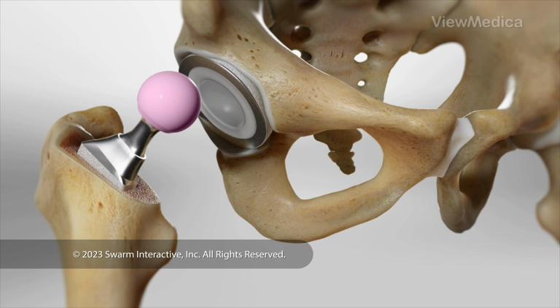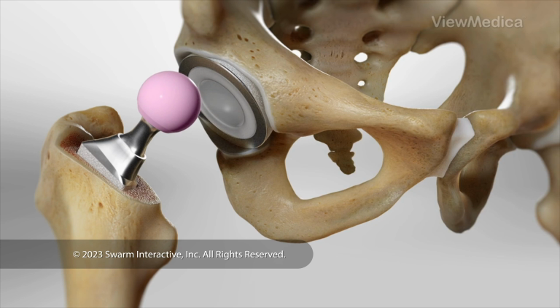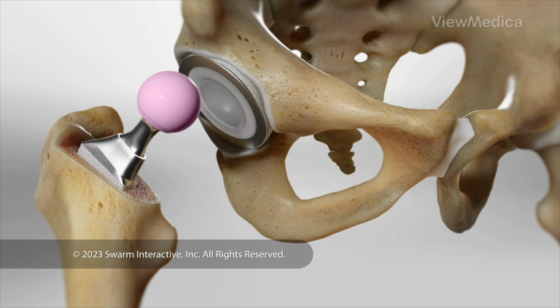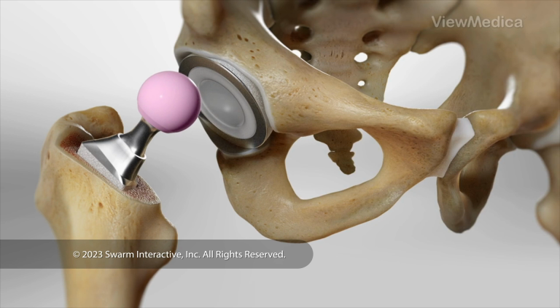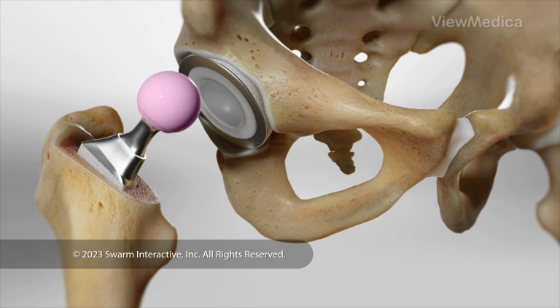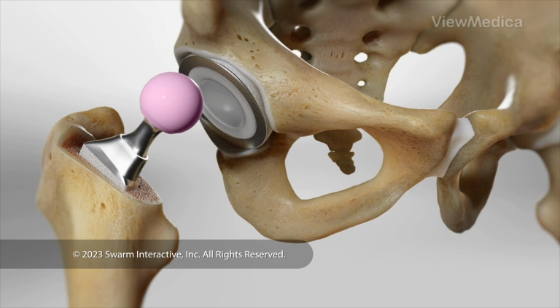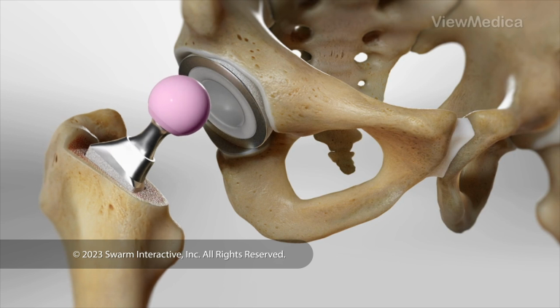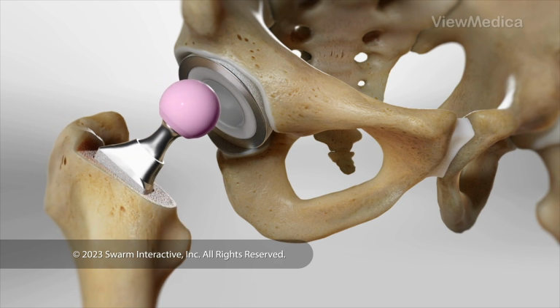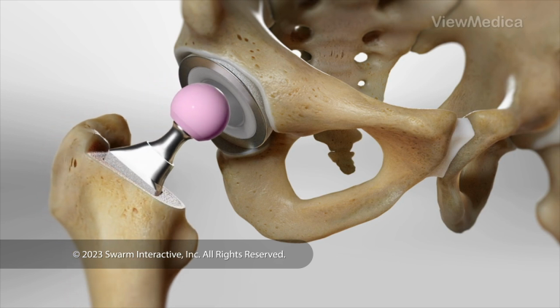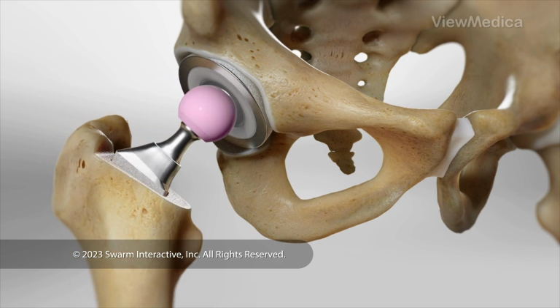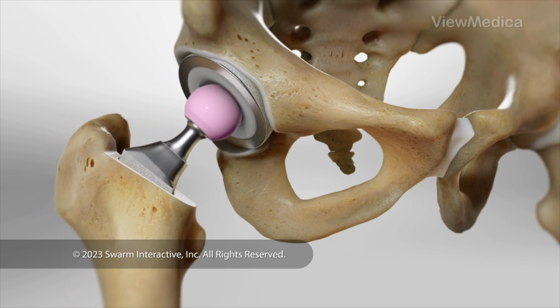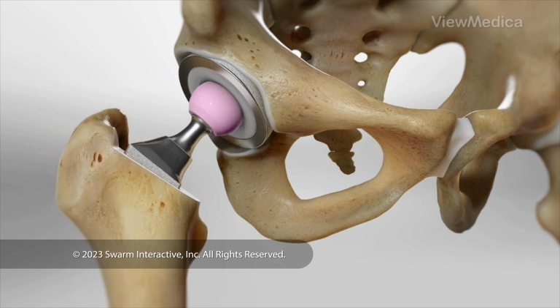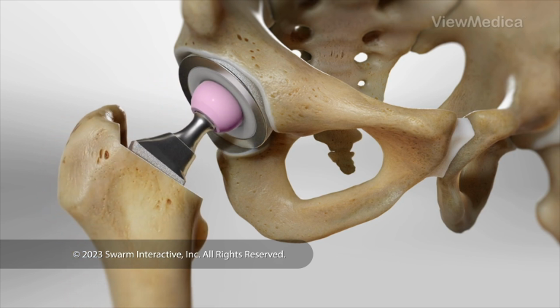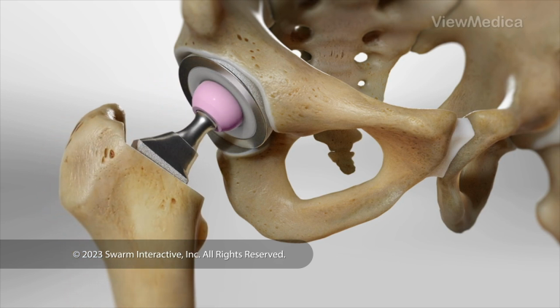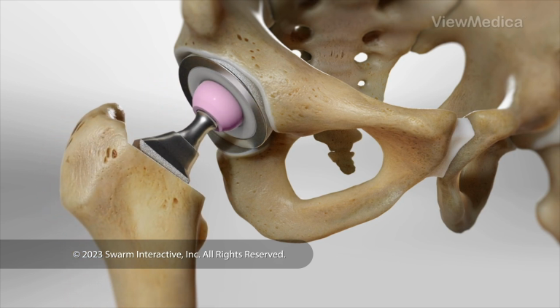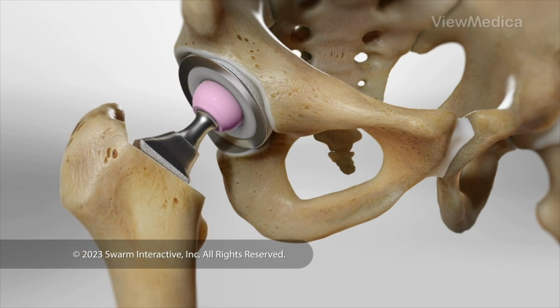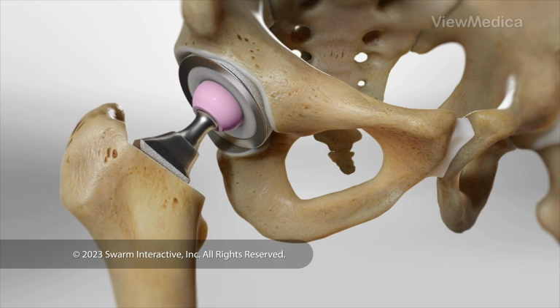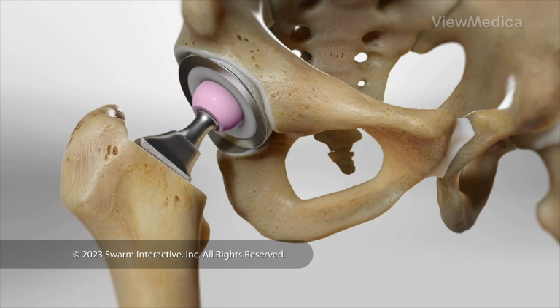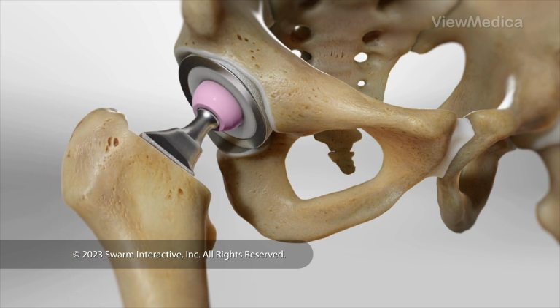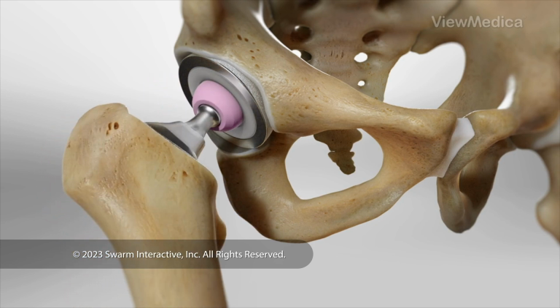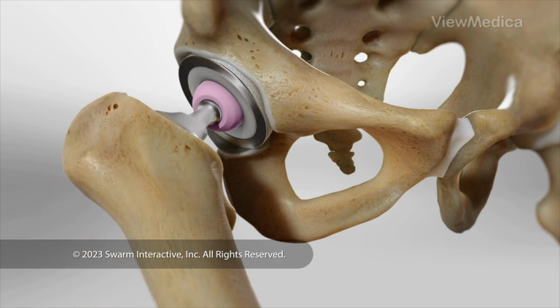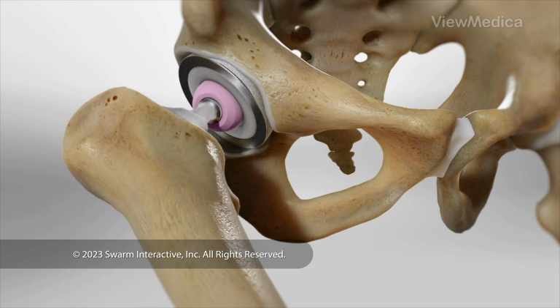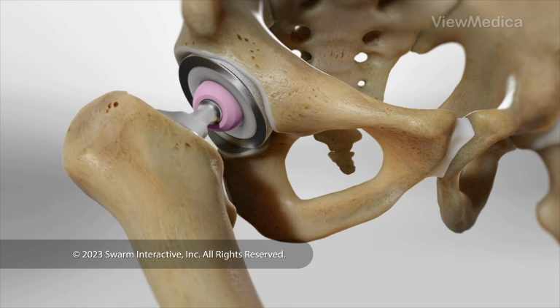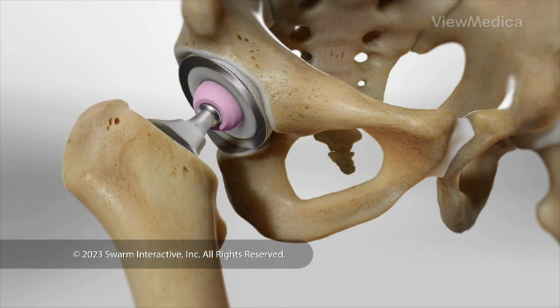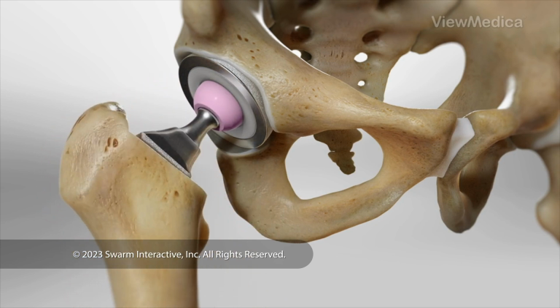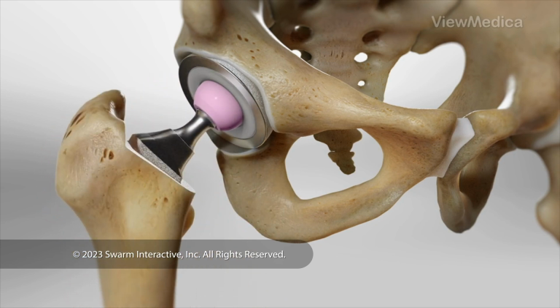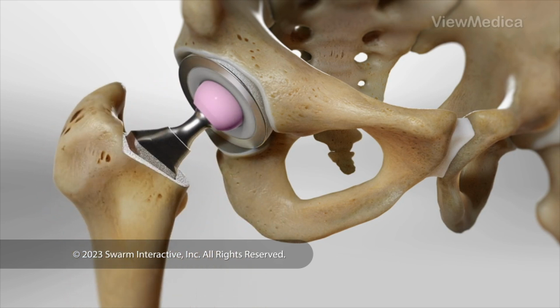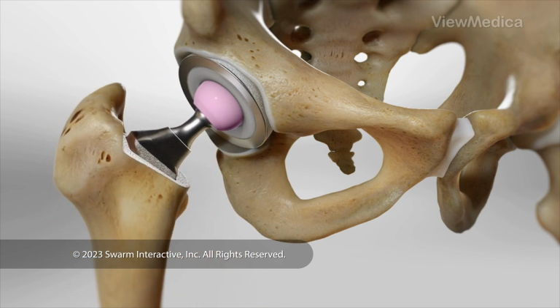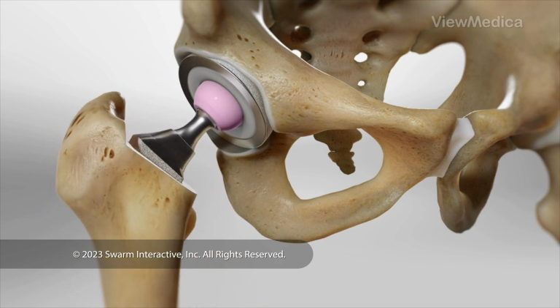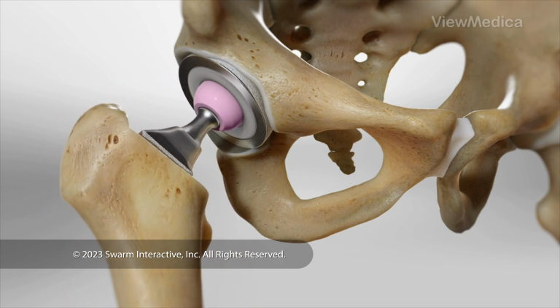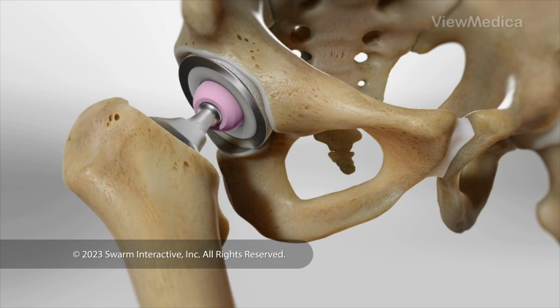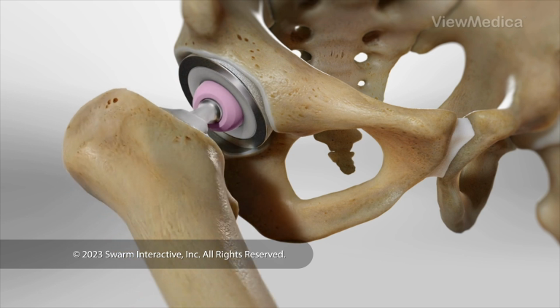Finally, we join the ball and the socket and test your joint to make sure it's working the way it should.